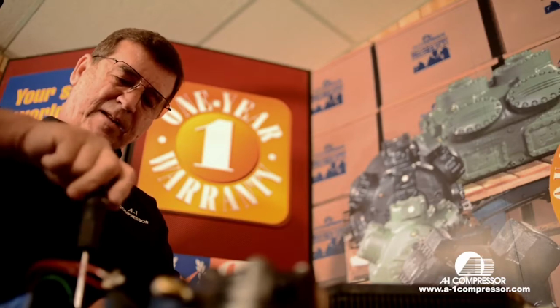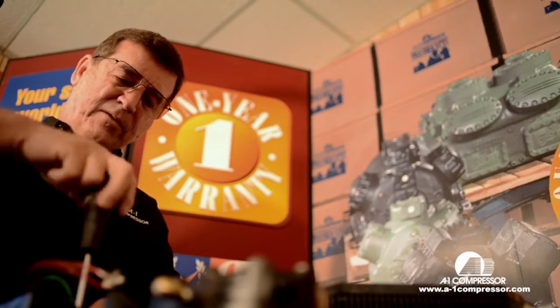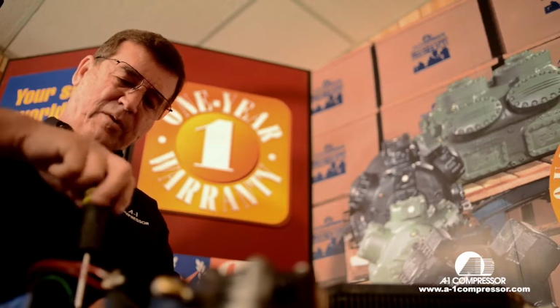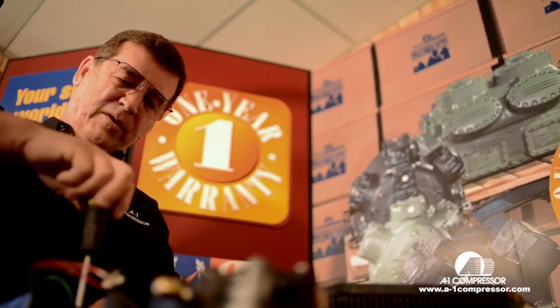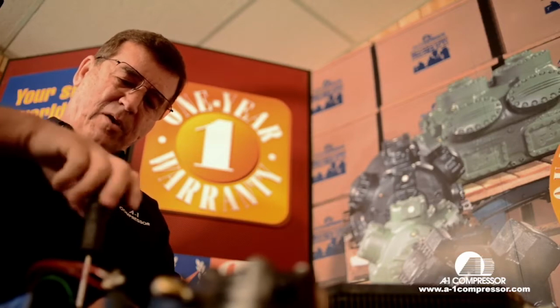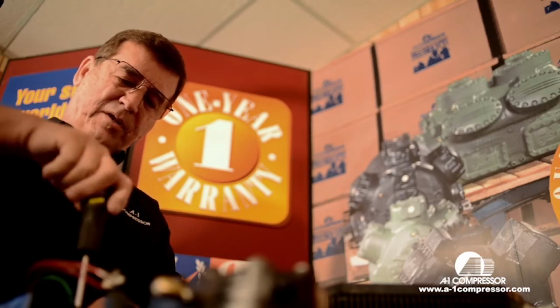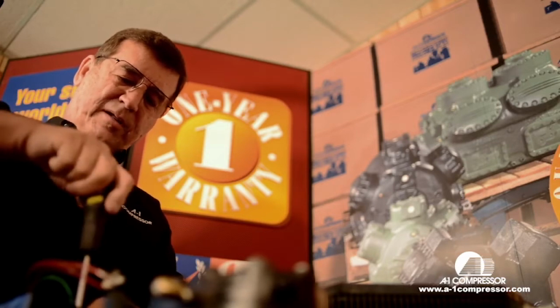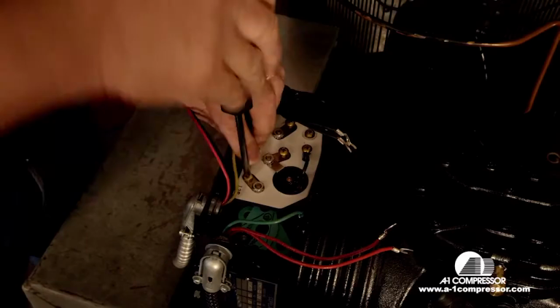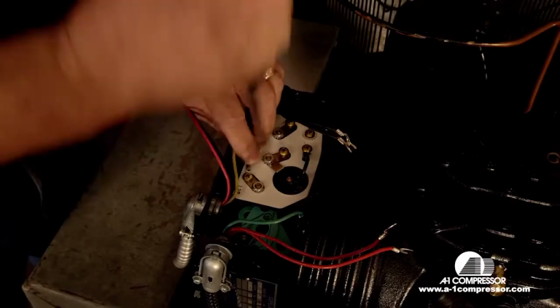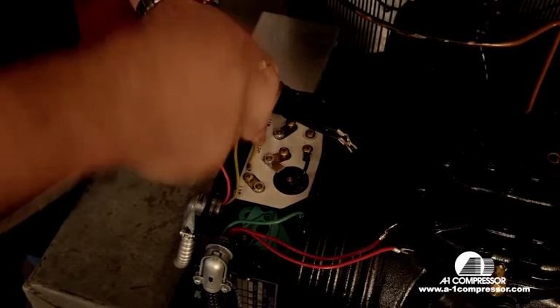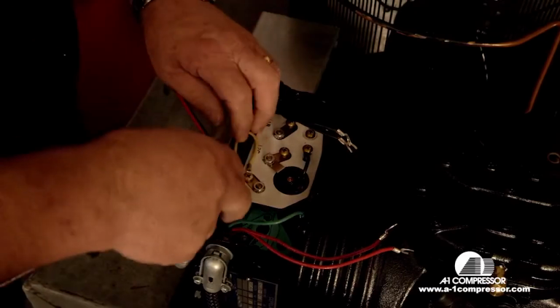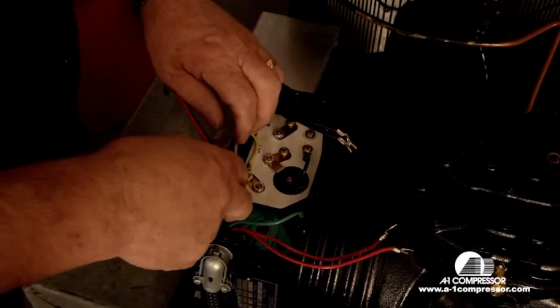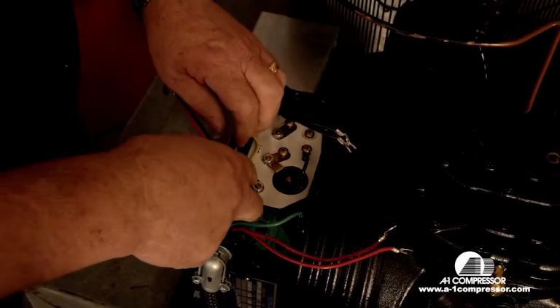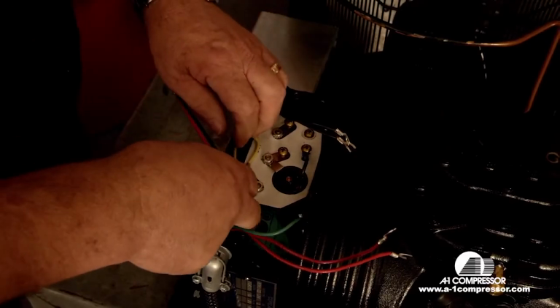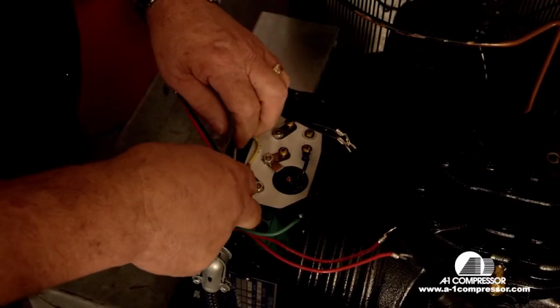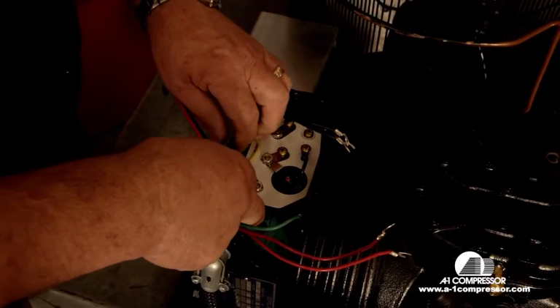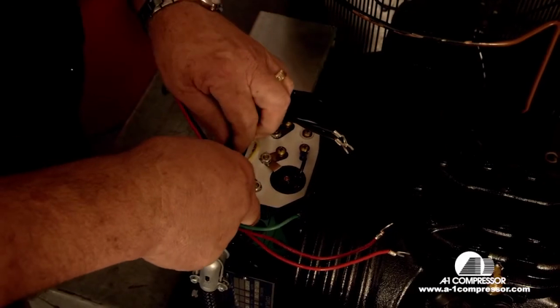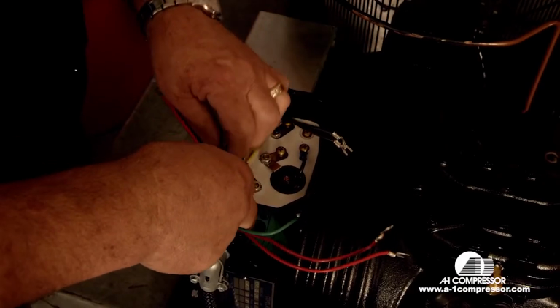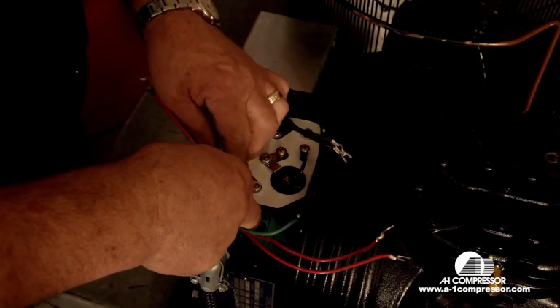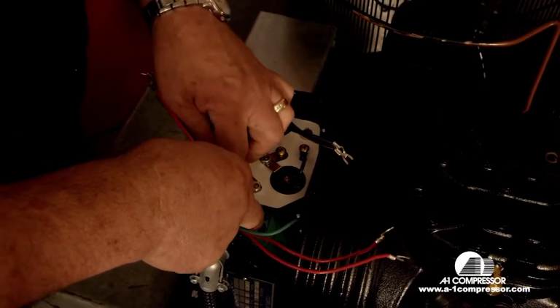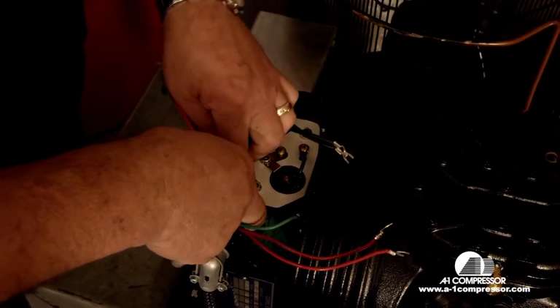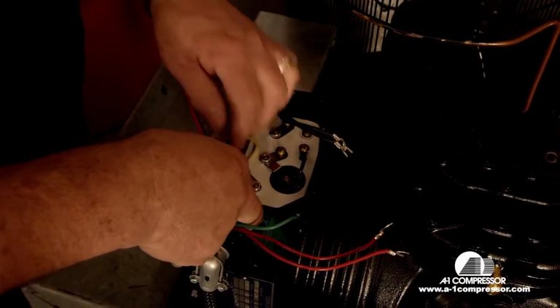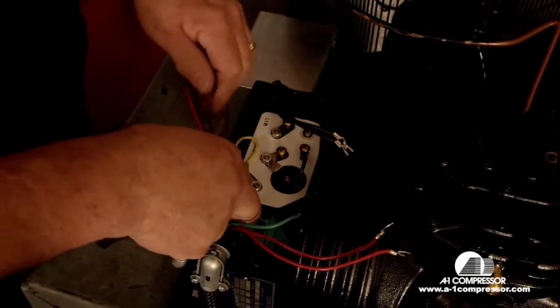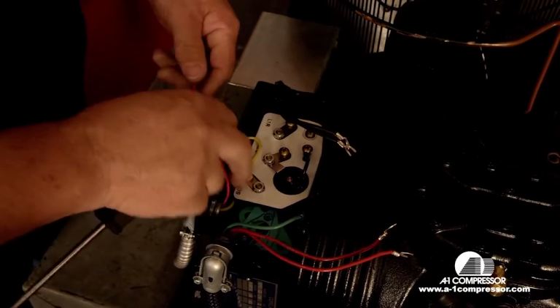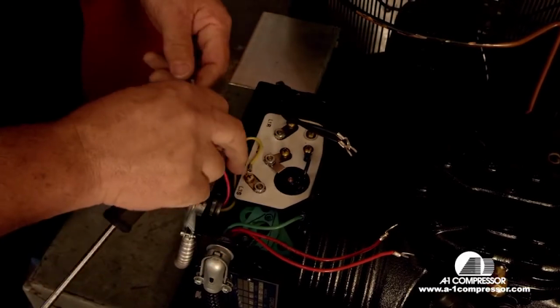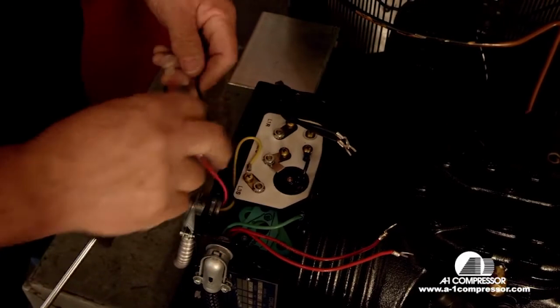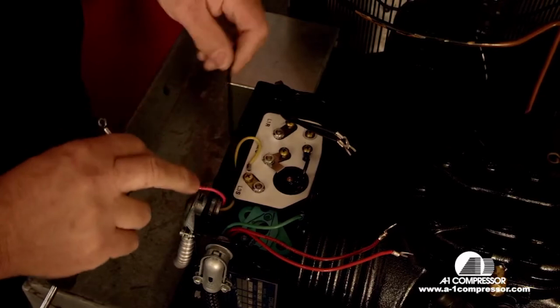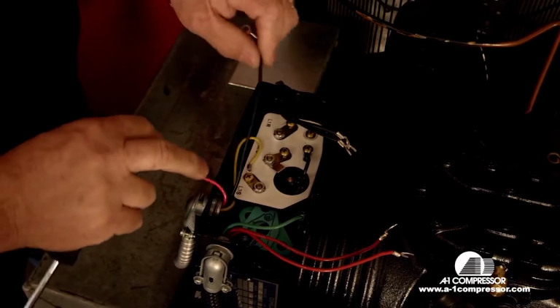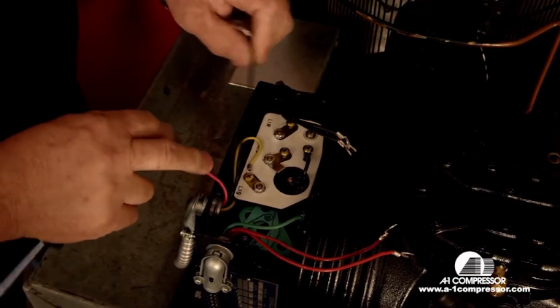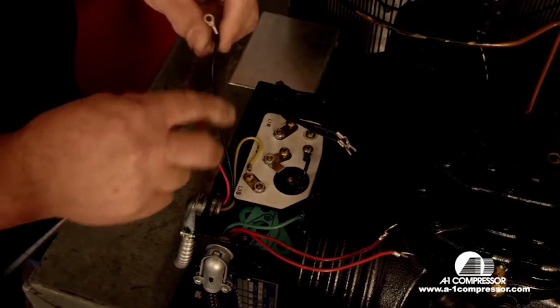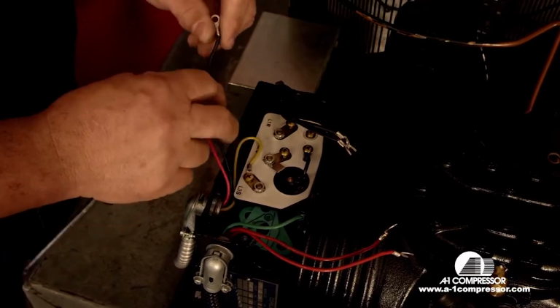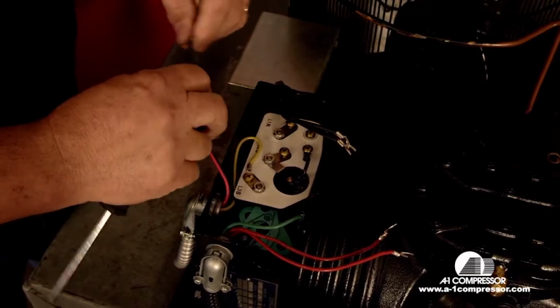Next we're going to go to the common wire, which is your black wire off your relay and capacitor assembly.